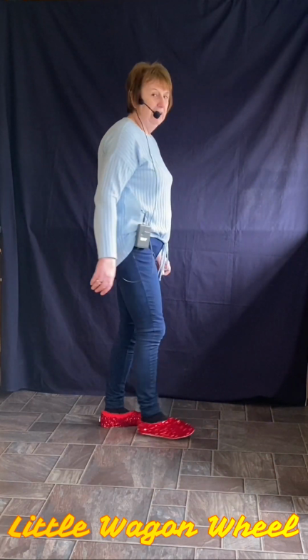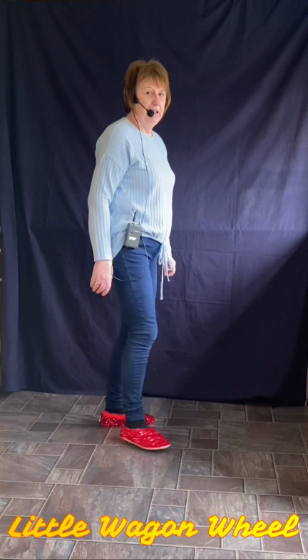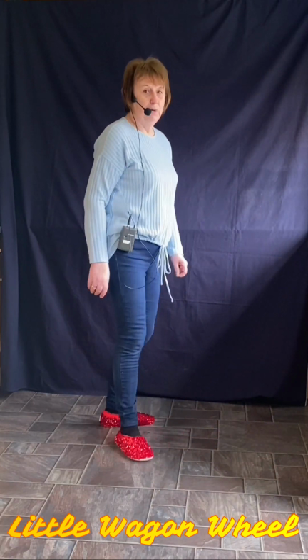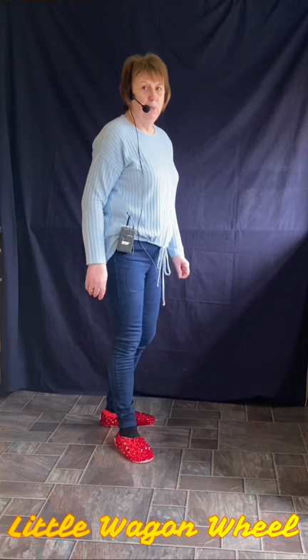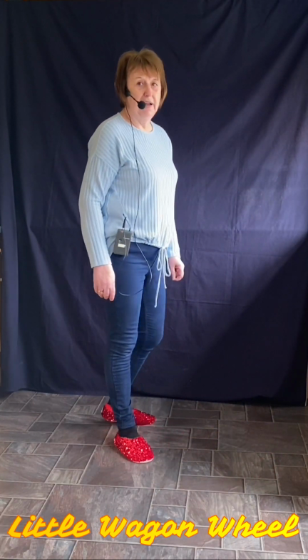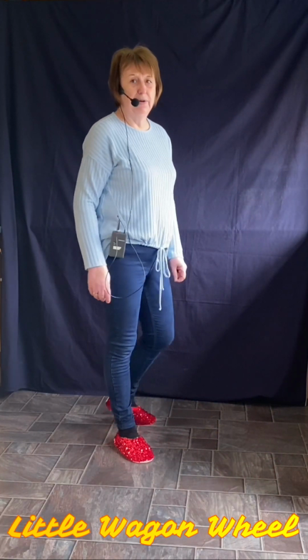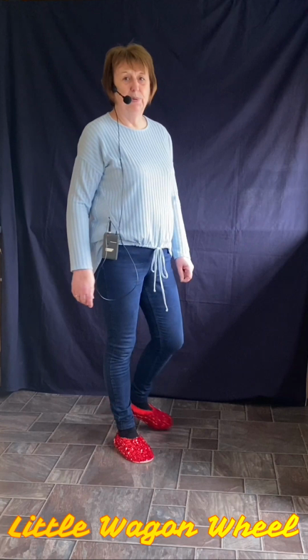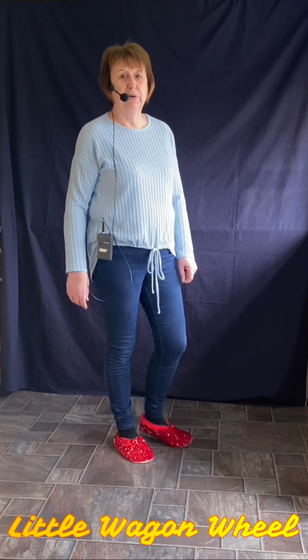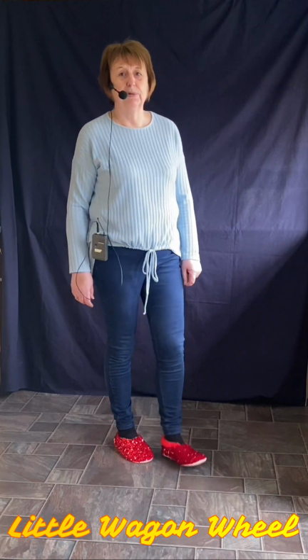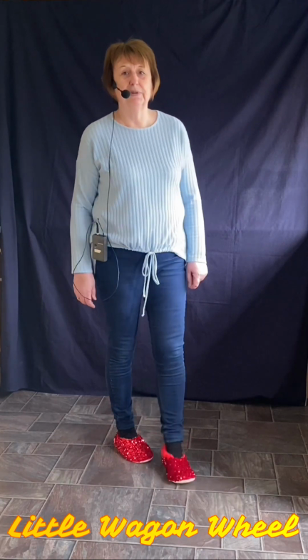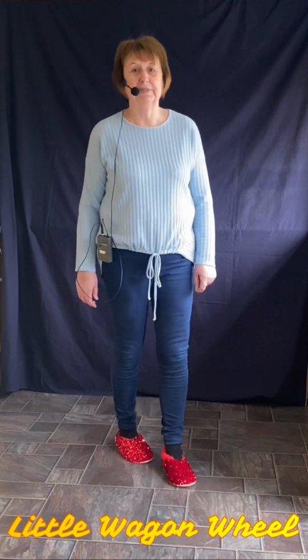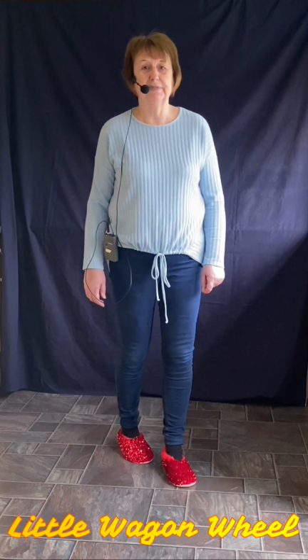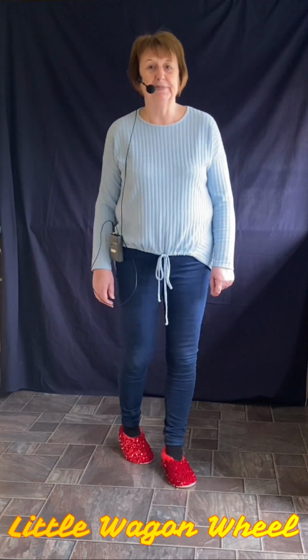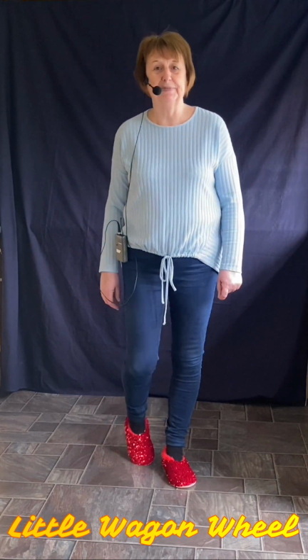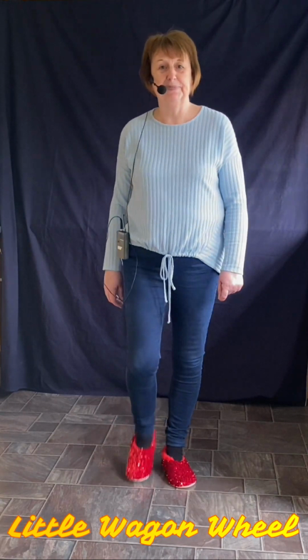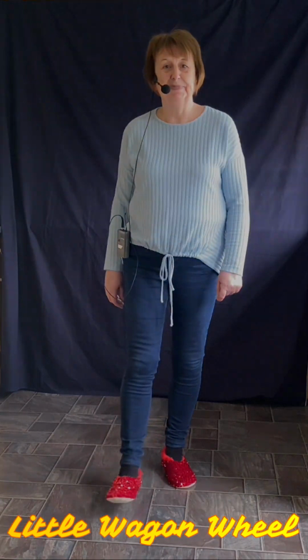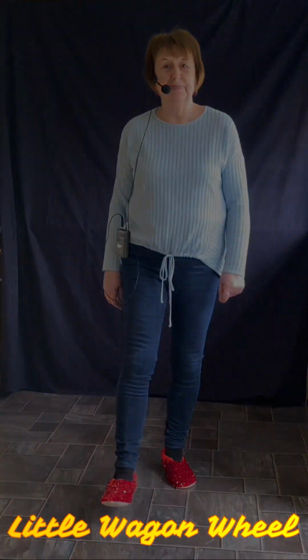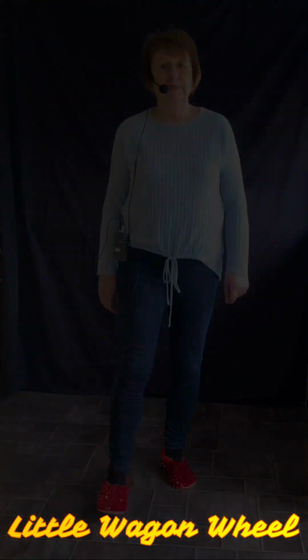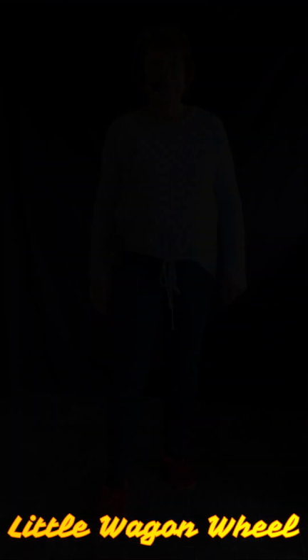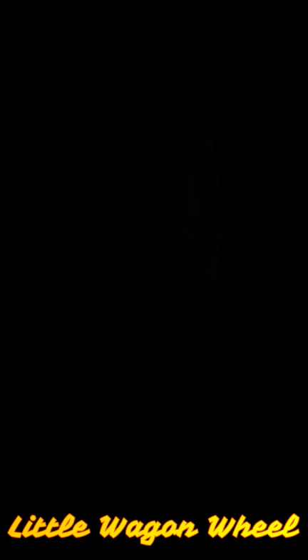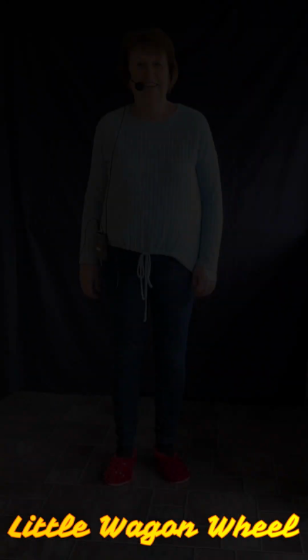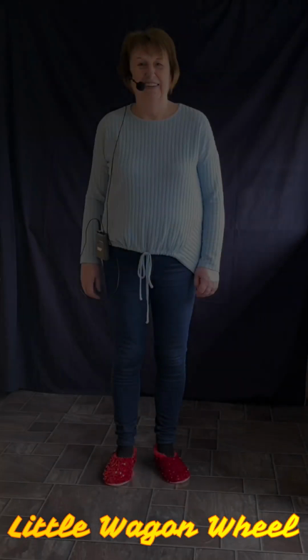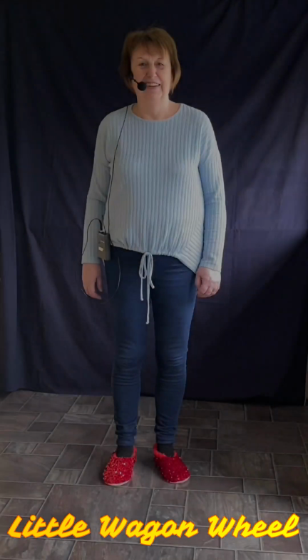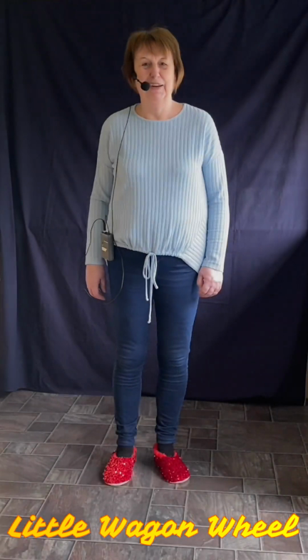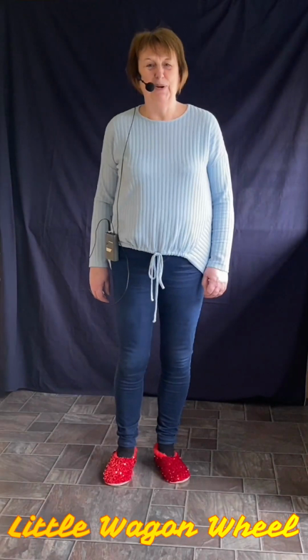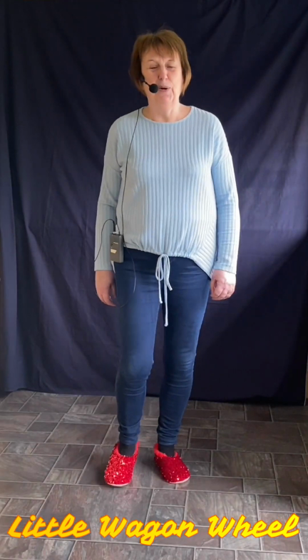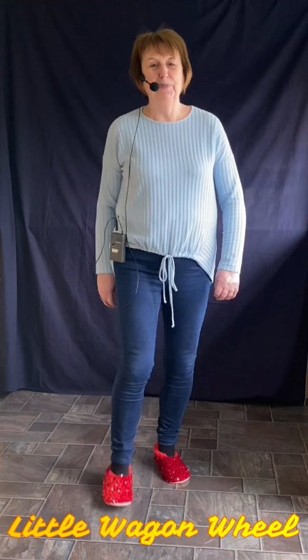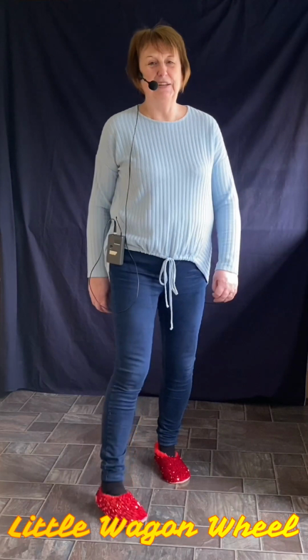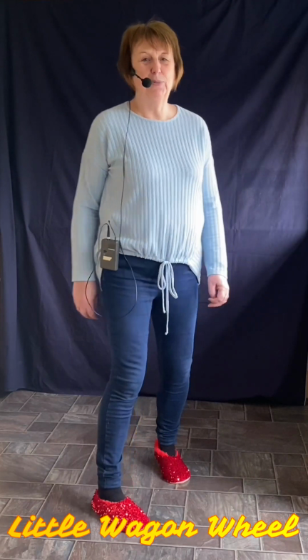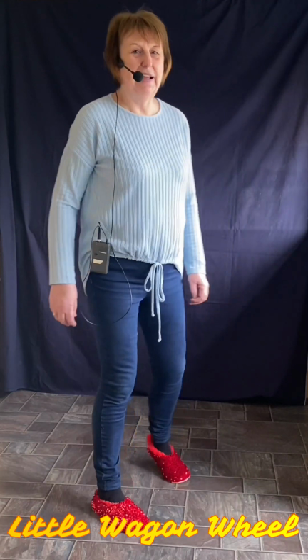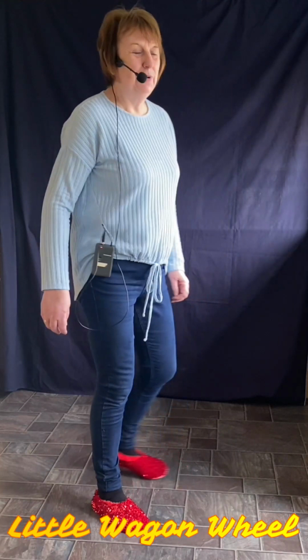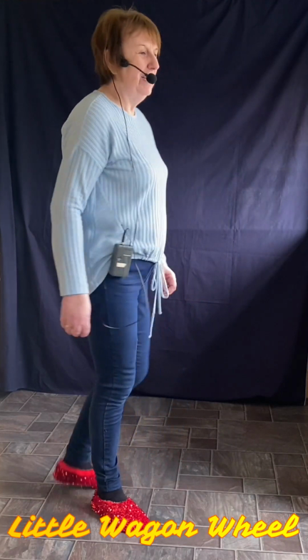Little Wagon Wheel. Here we go. Little Wagon Wheel.